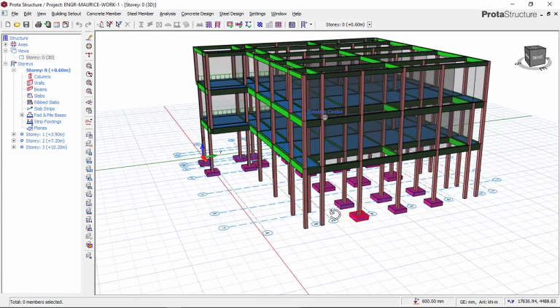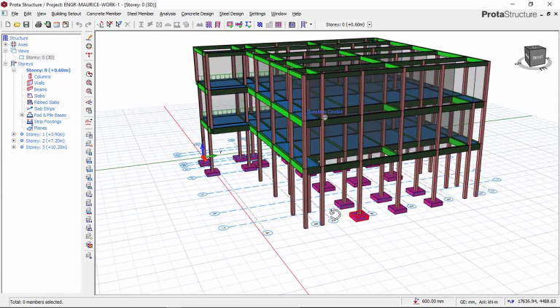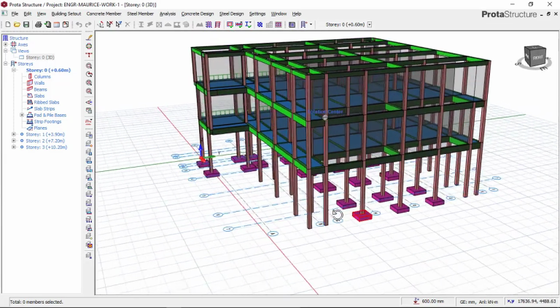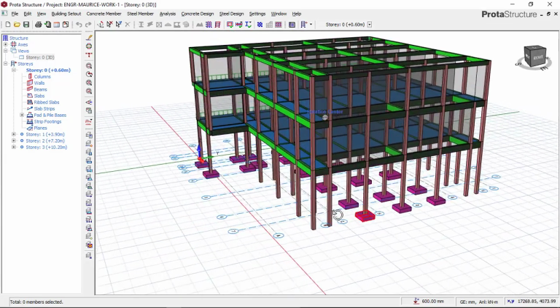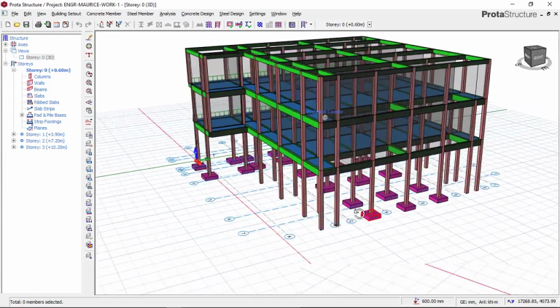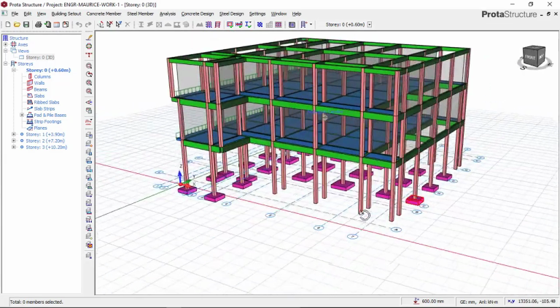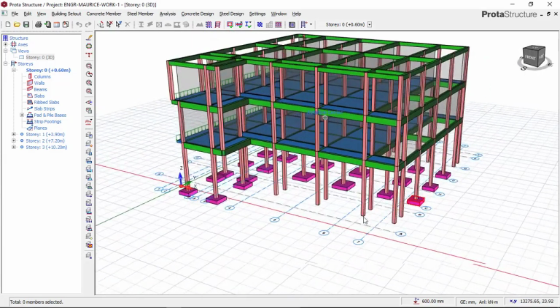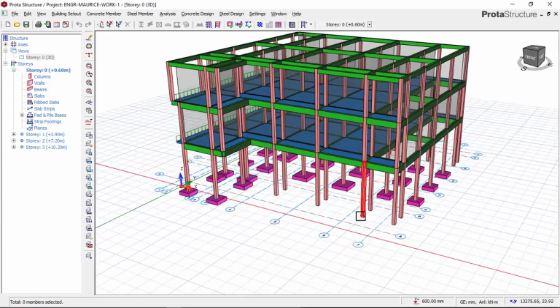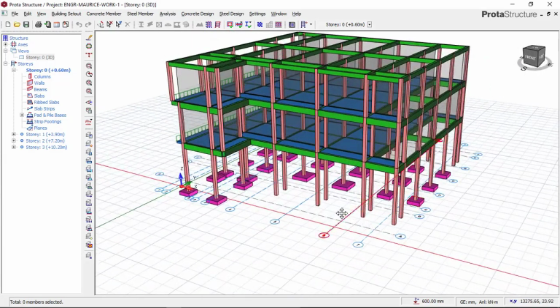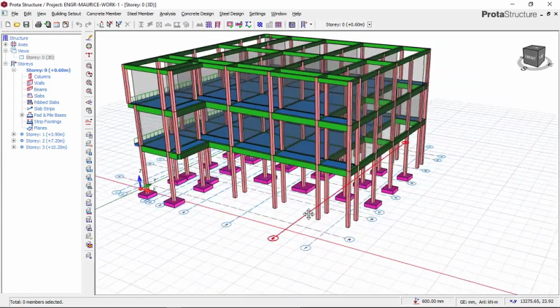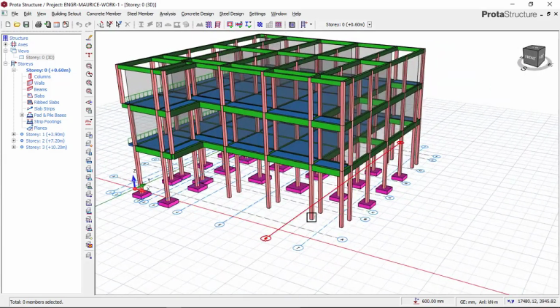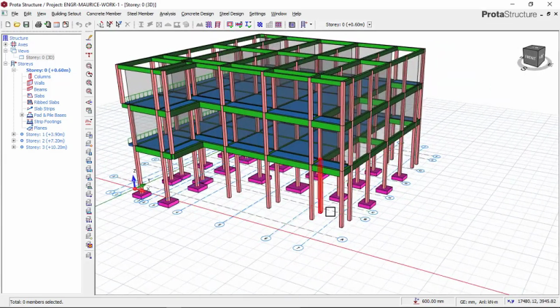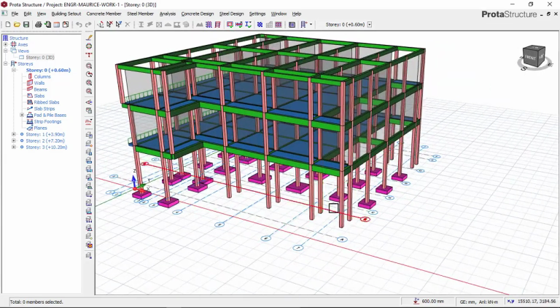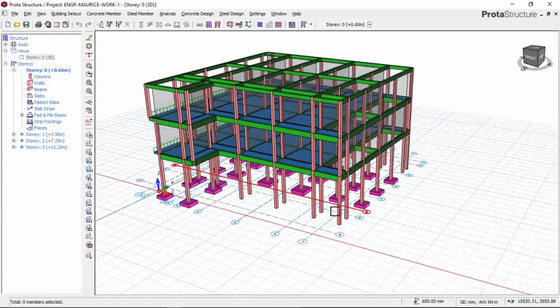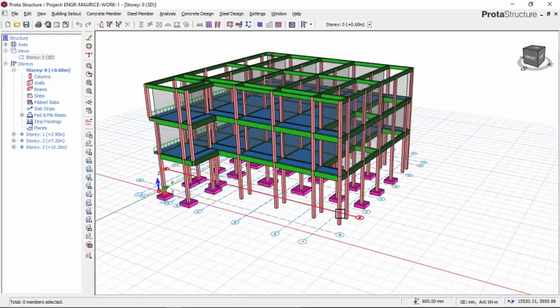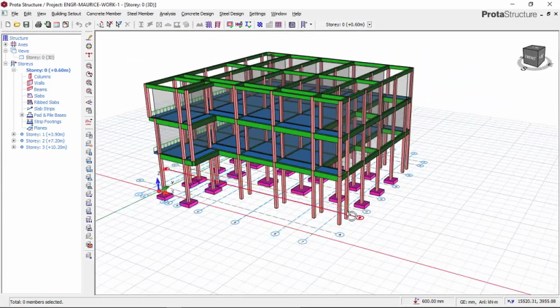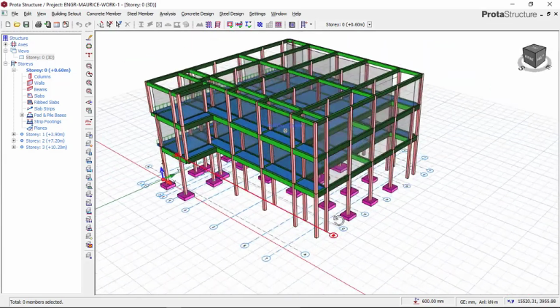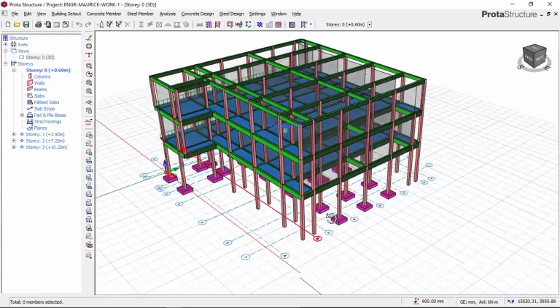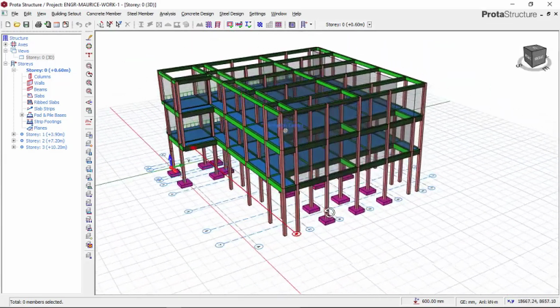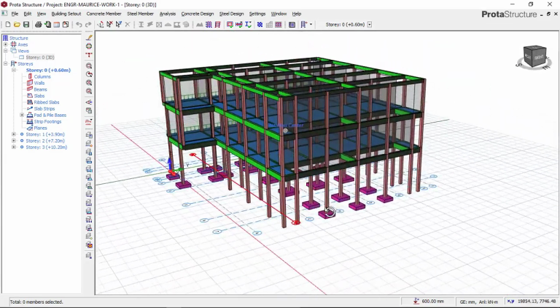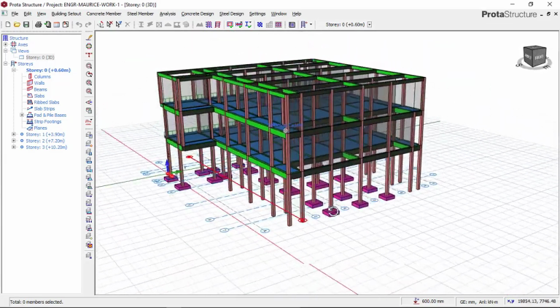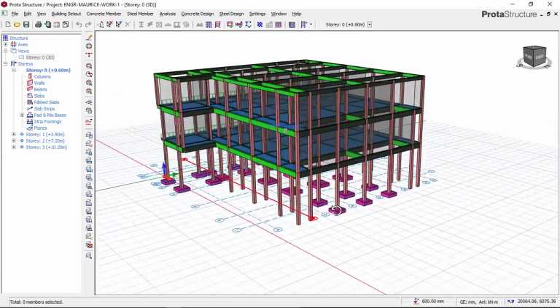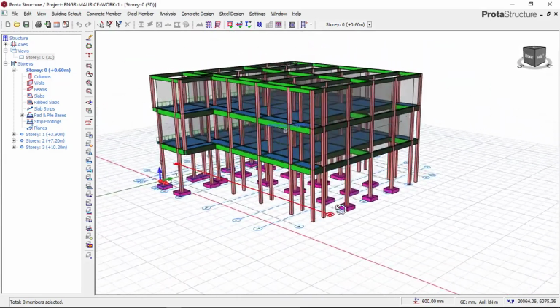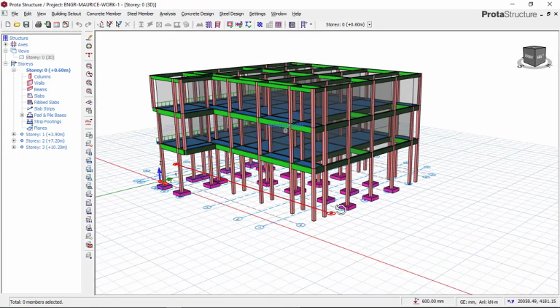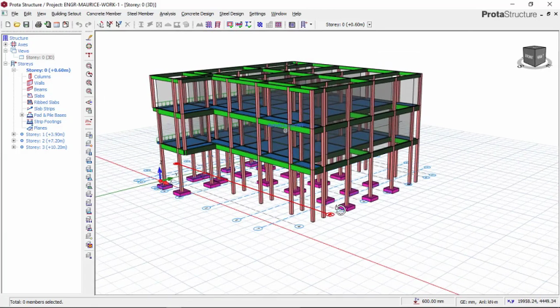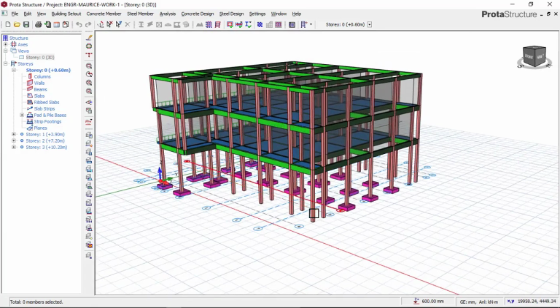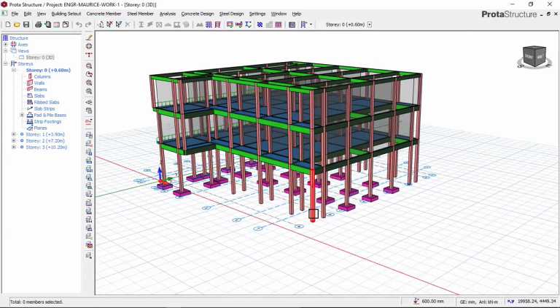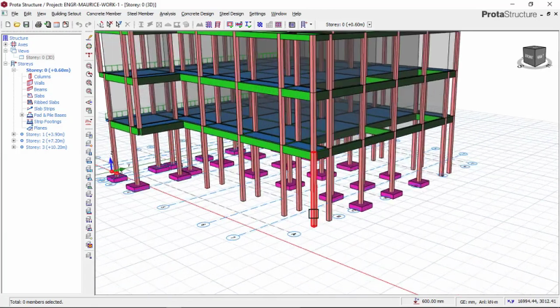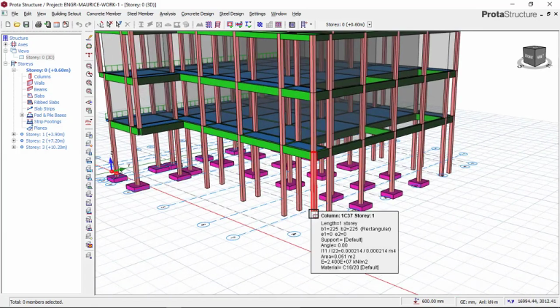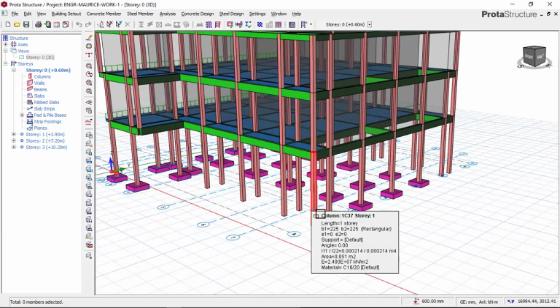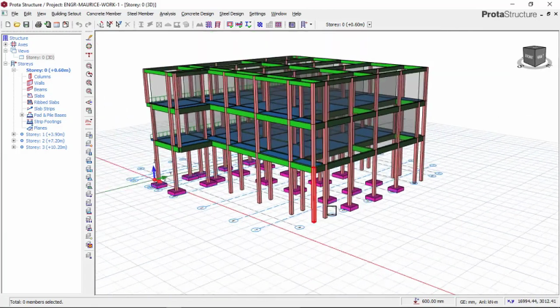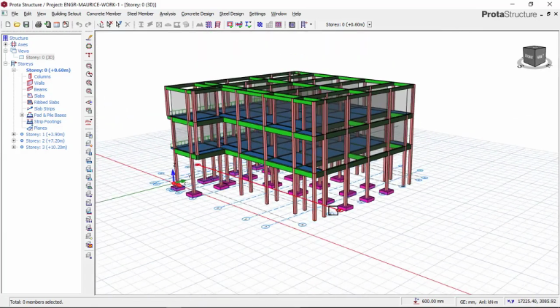By the end of today's lesson, you will be able to design, or know how to design, a combined footing using Prota Structure.